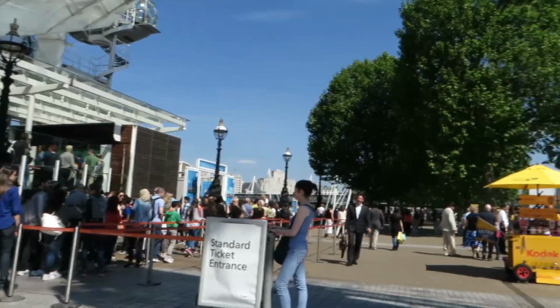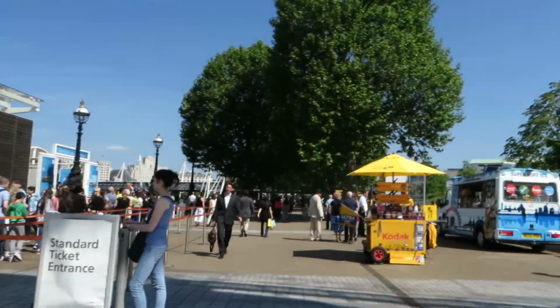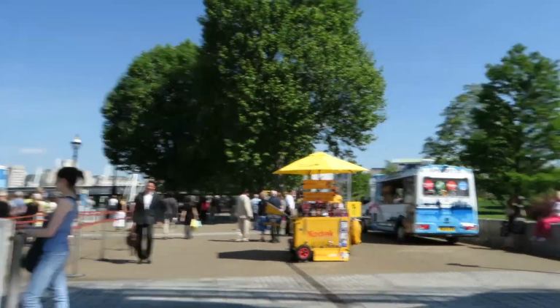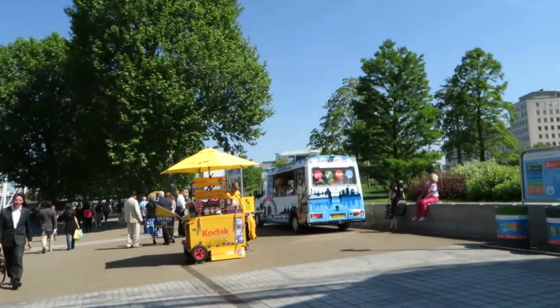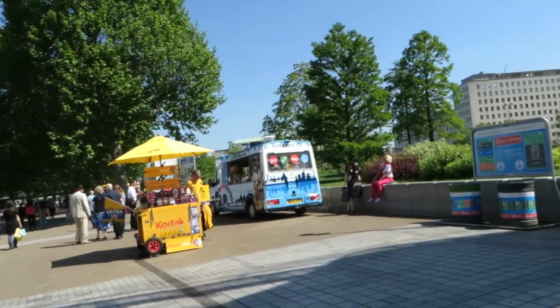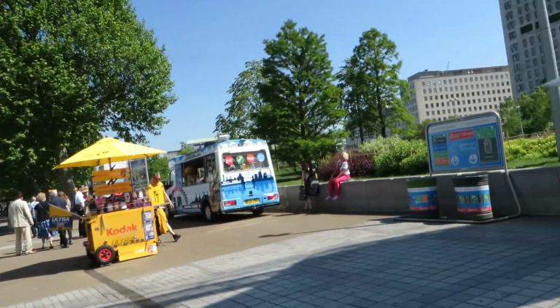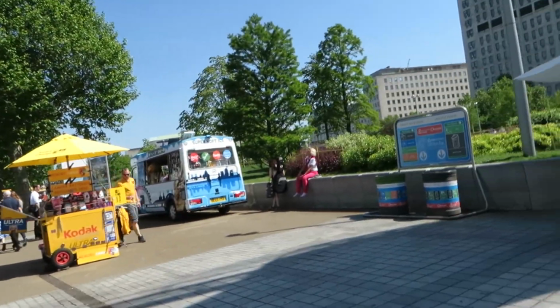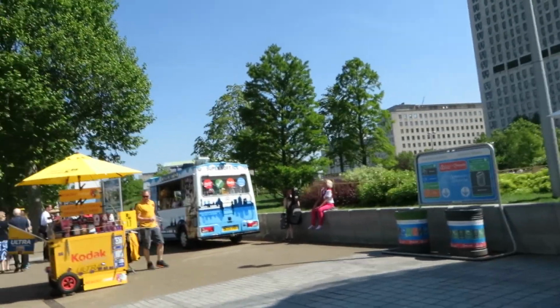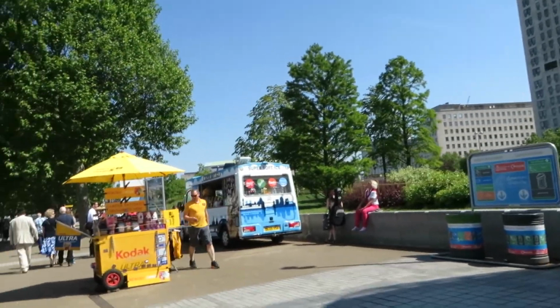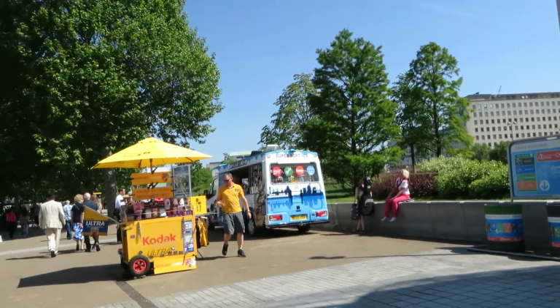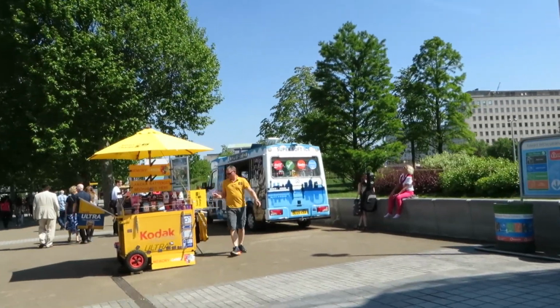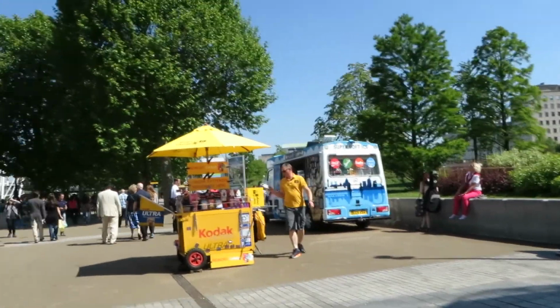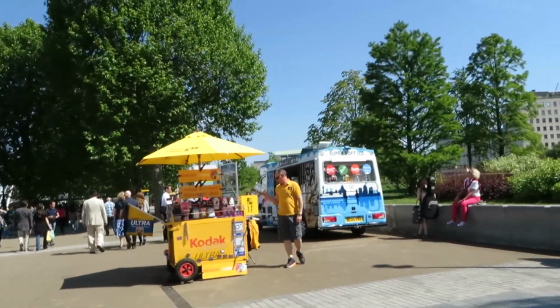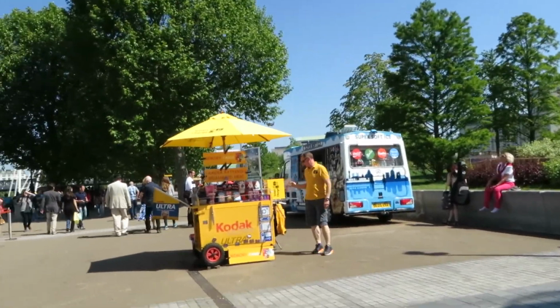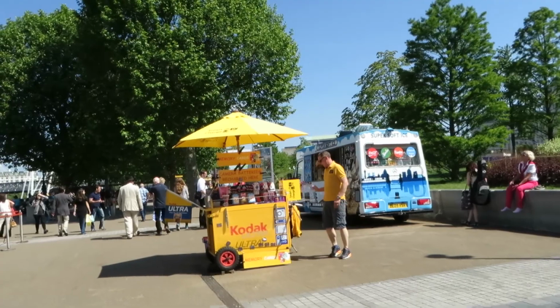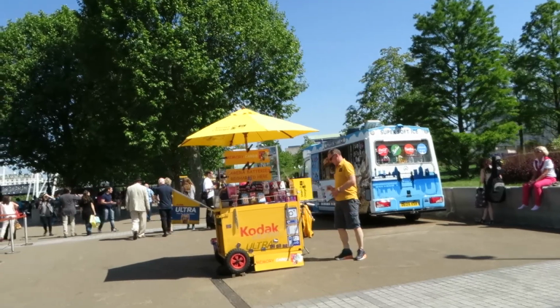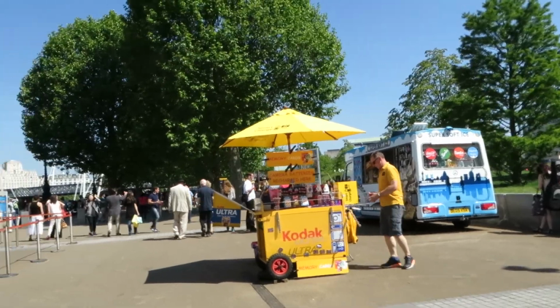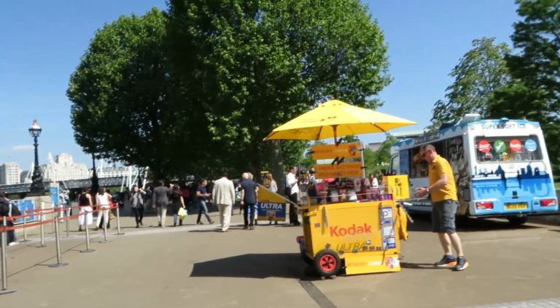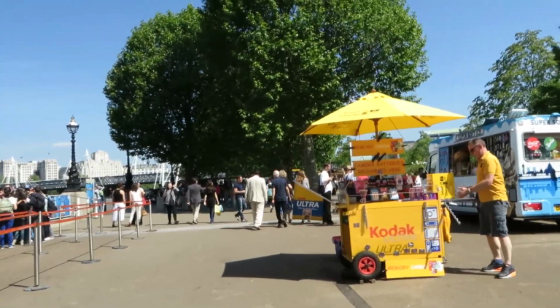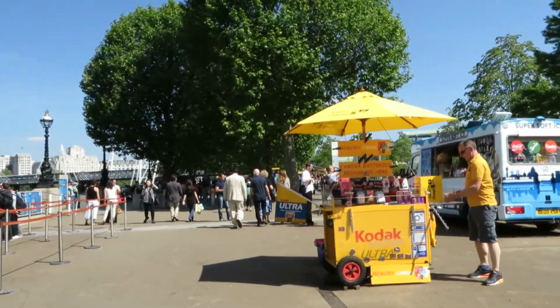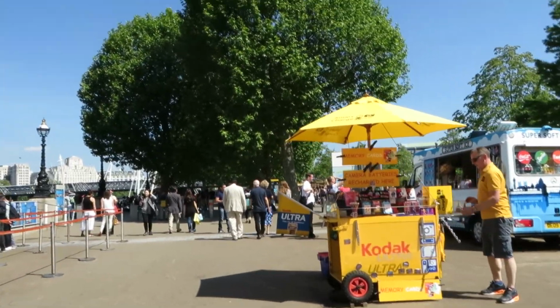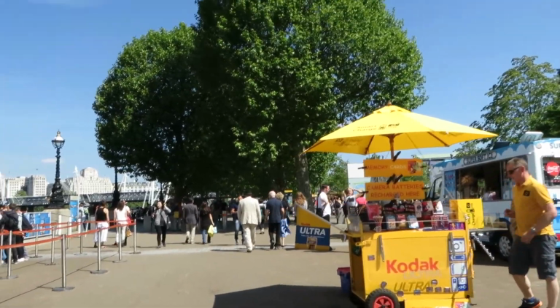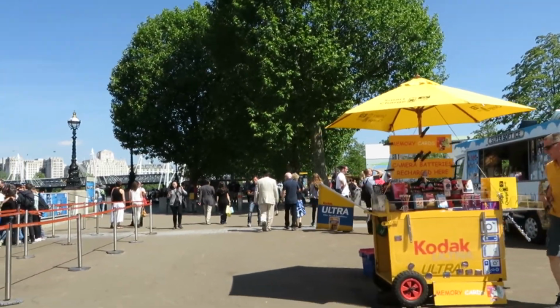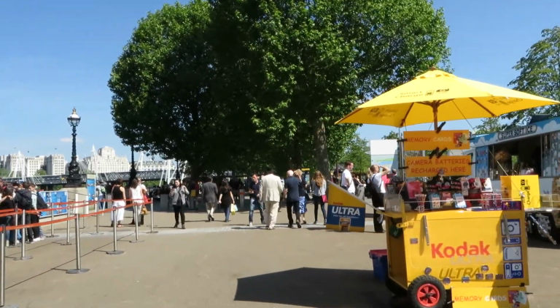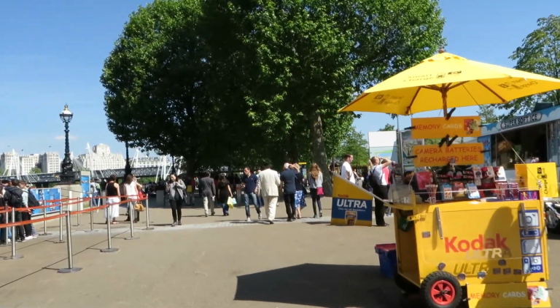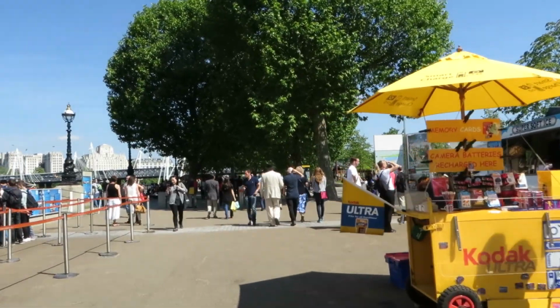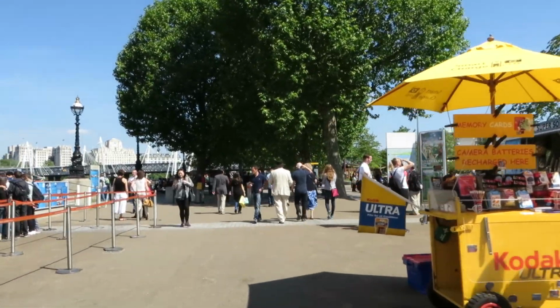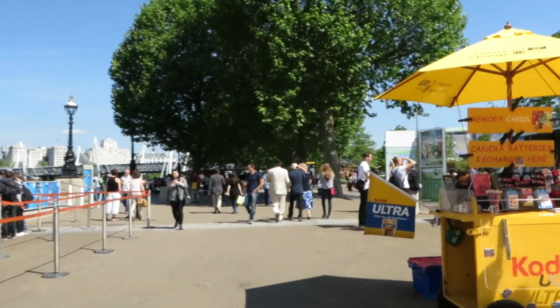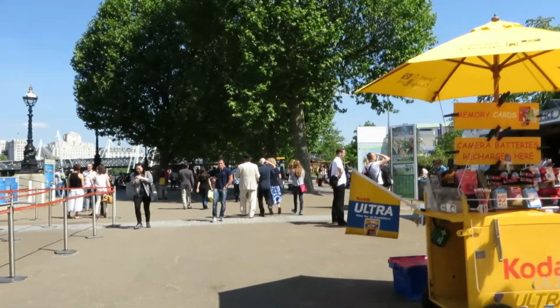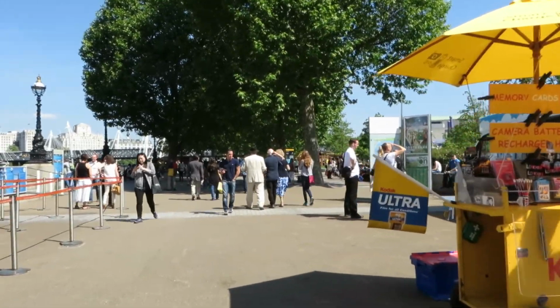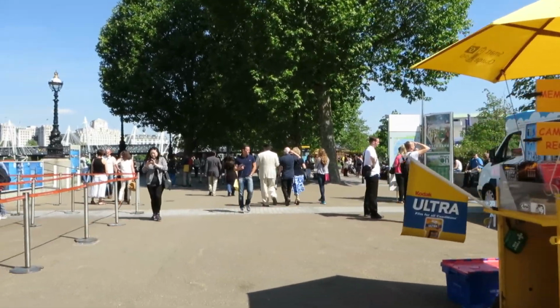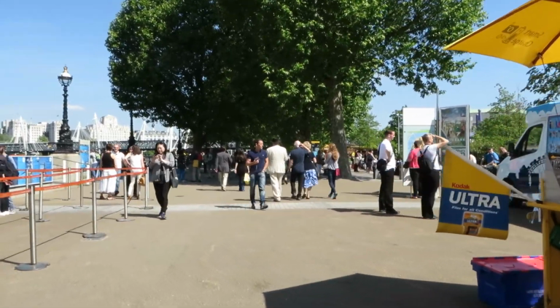As you can imagine, very long queues for the London Eye. Normally down here we've got some entertainment, but it doesn't look like we've got anything going on today, which is a shame.